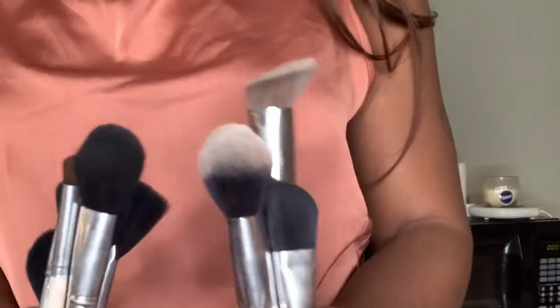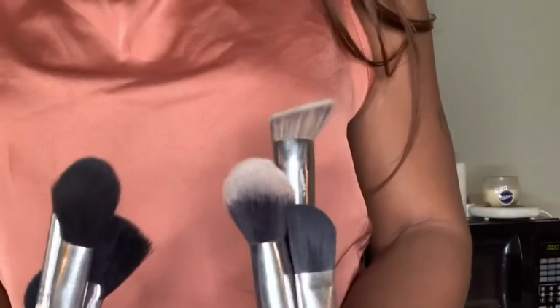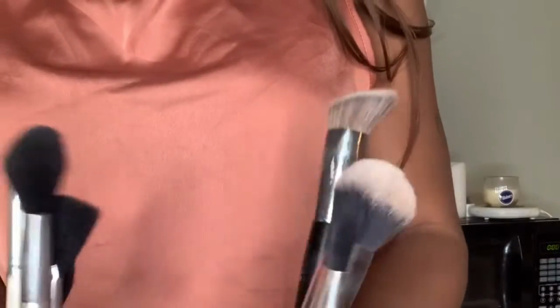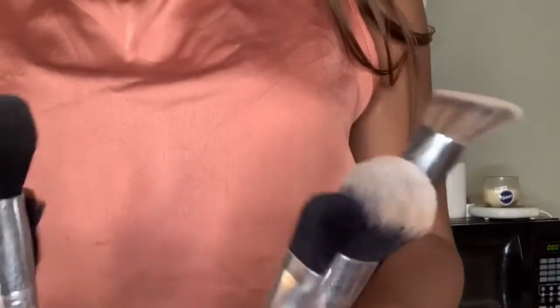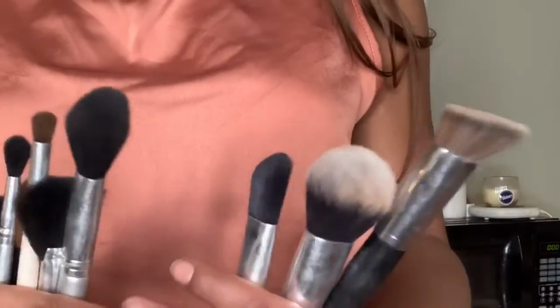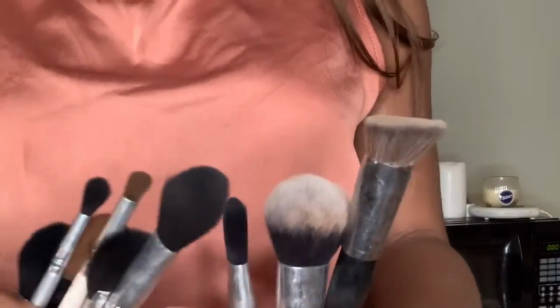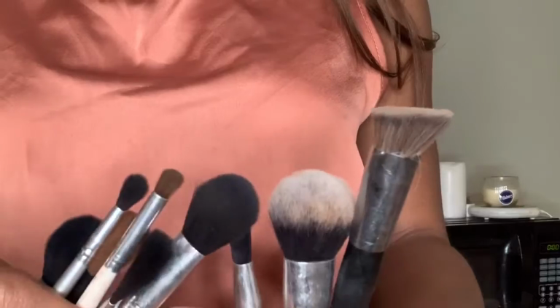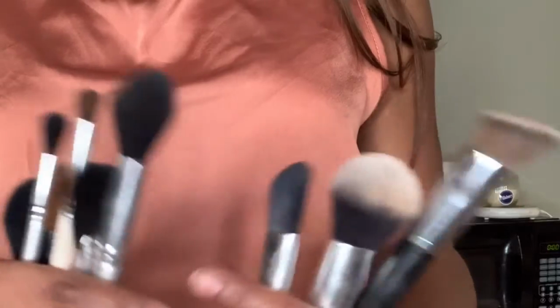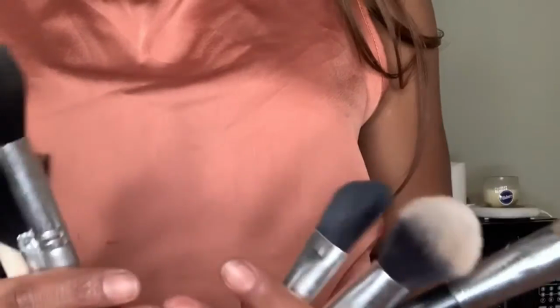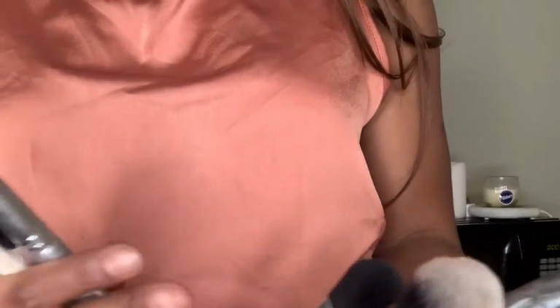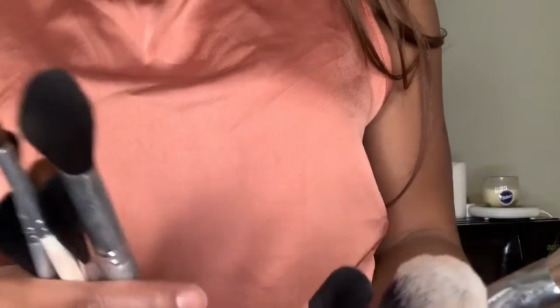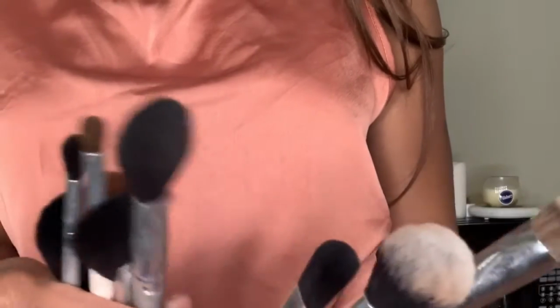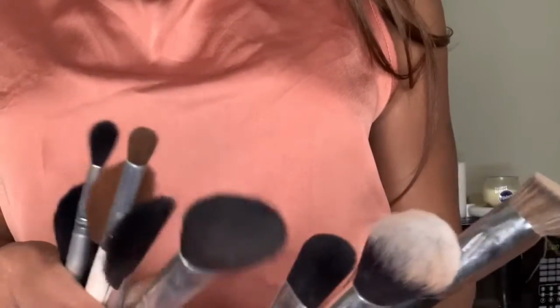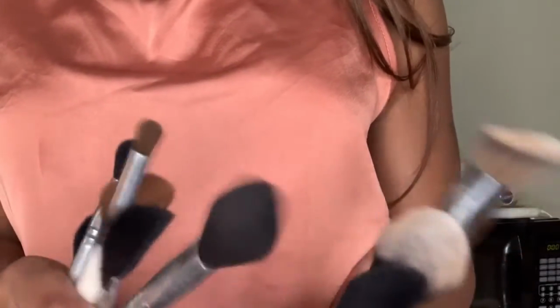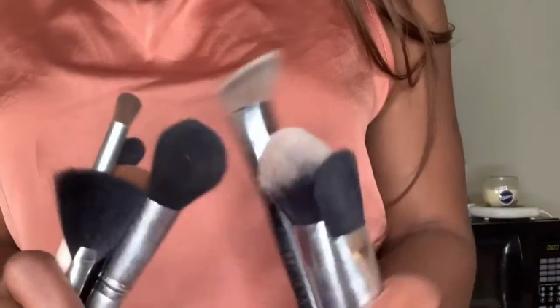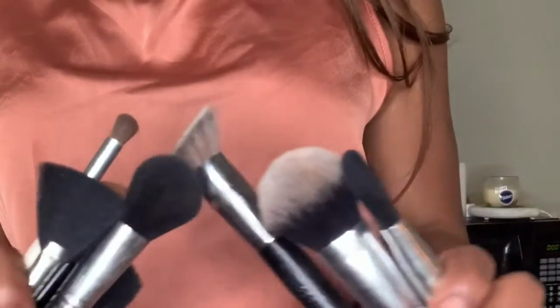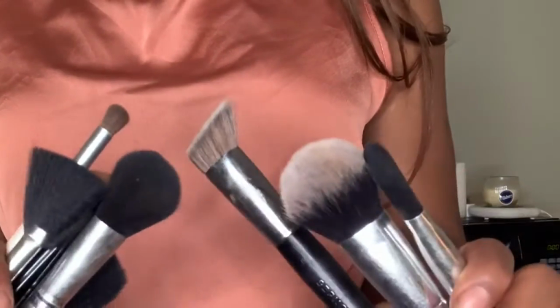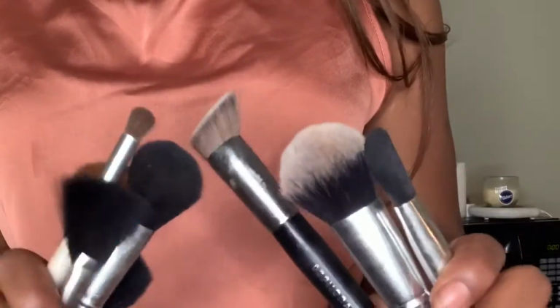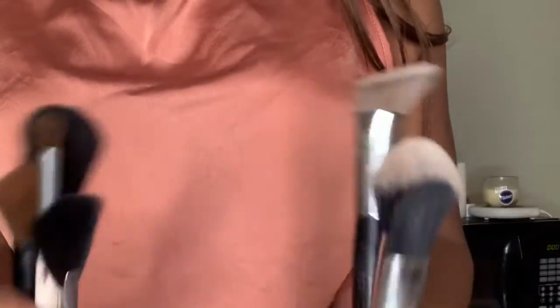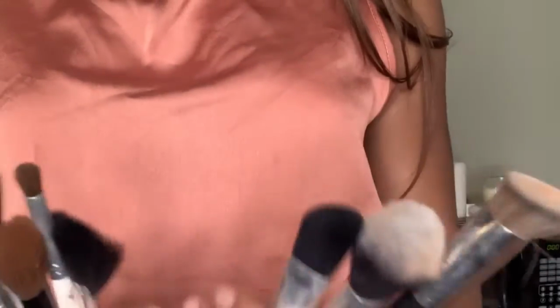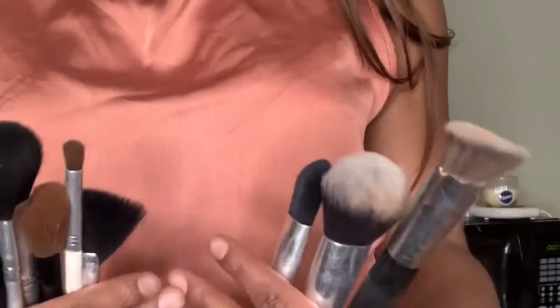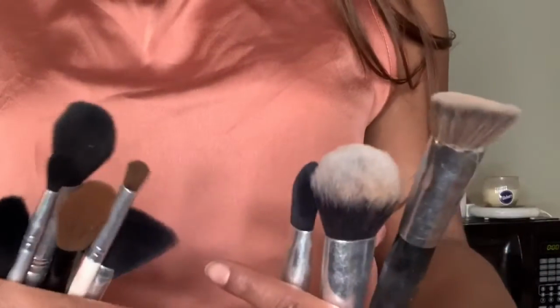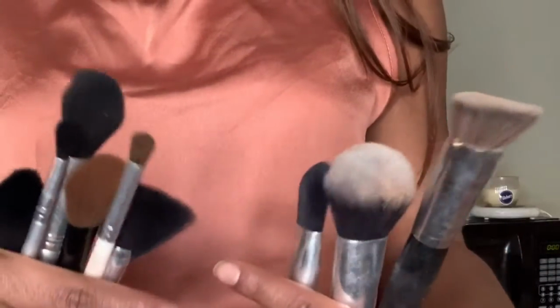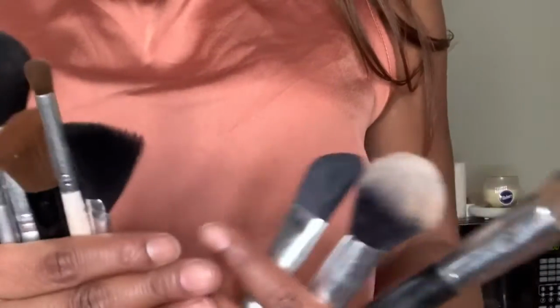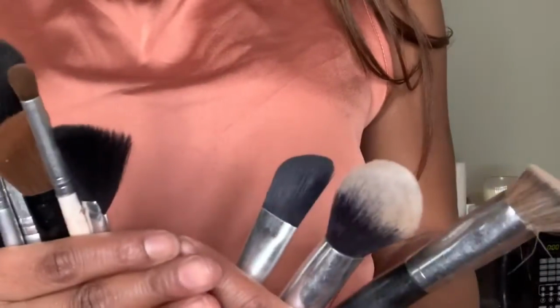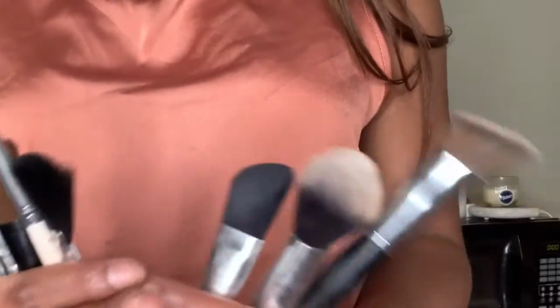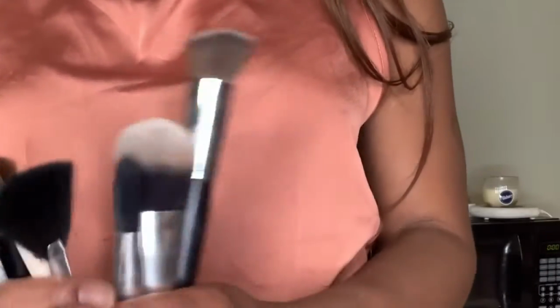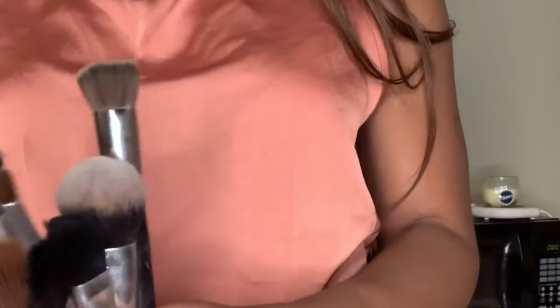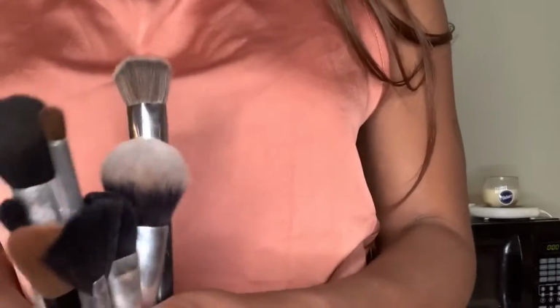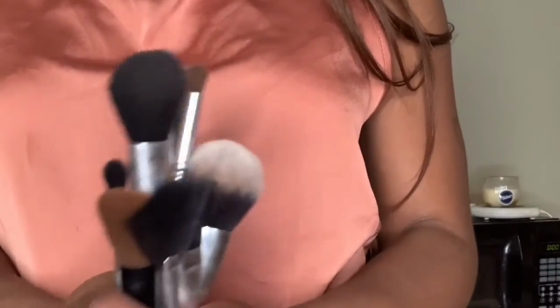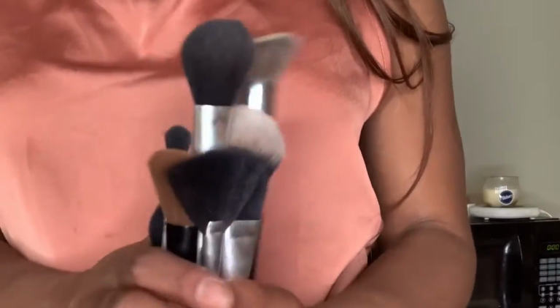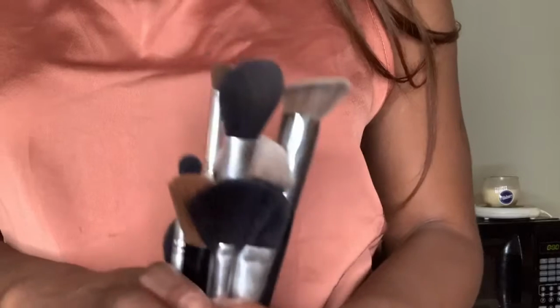That's how I clean my makeup brushes with the makeup machine that I have. Thank you guys so much for watching. Bye.